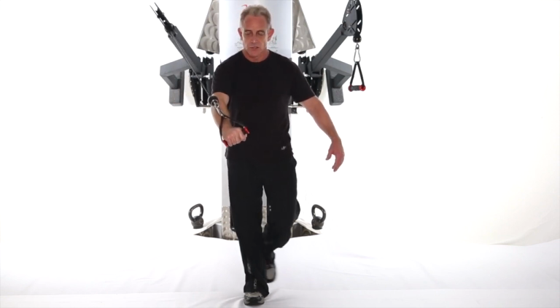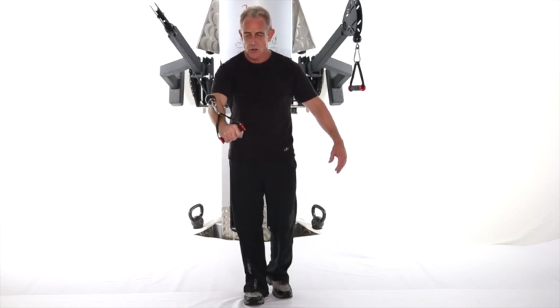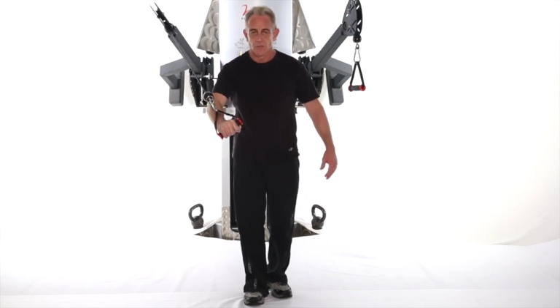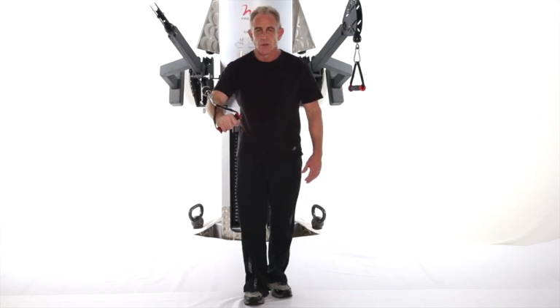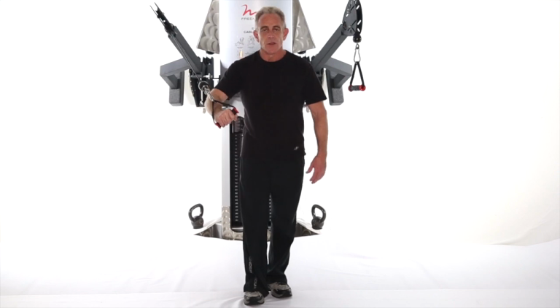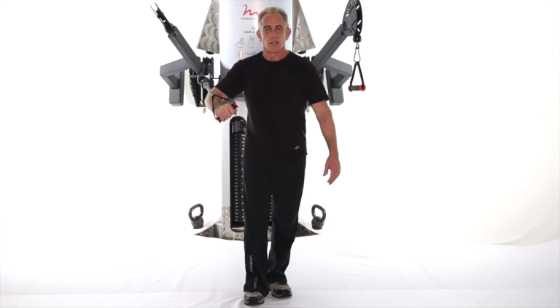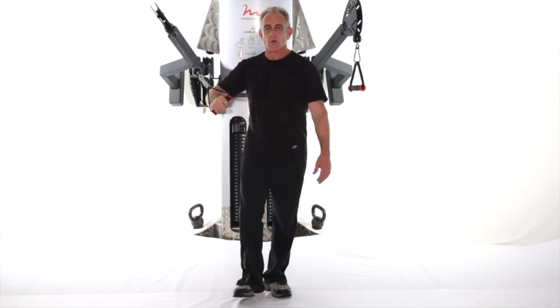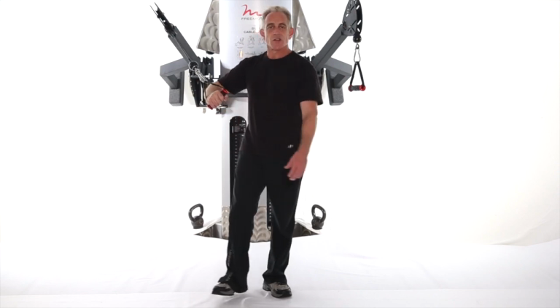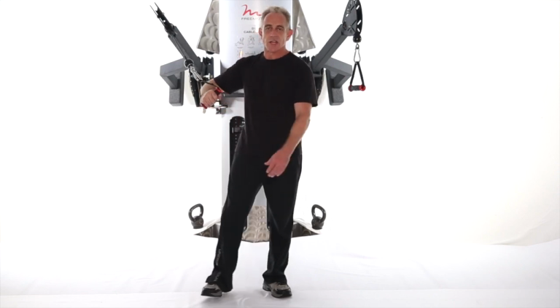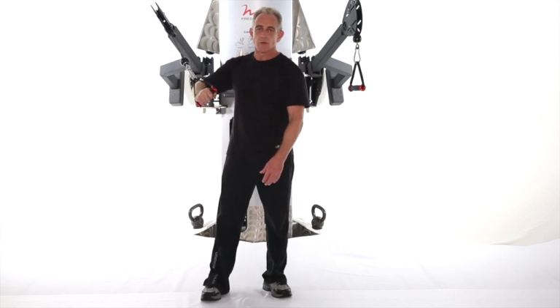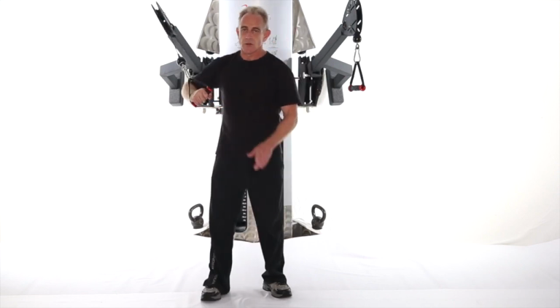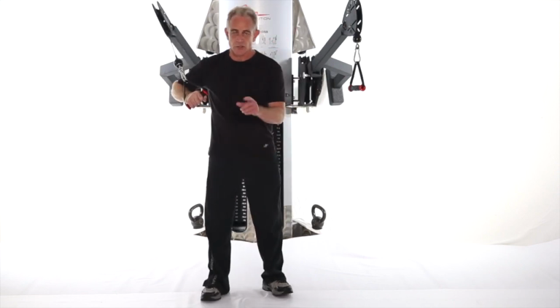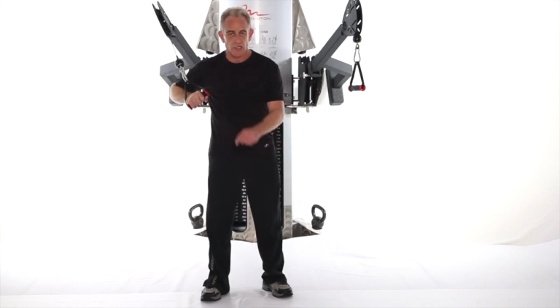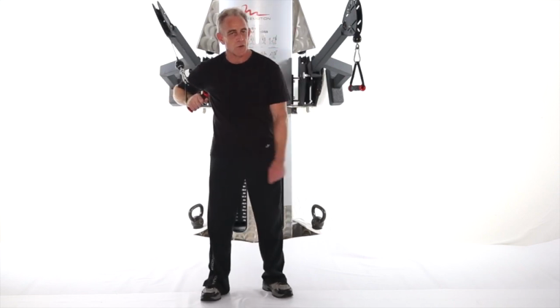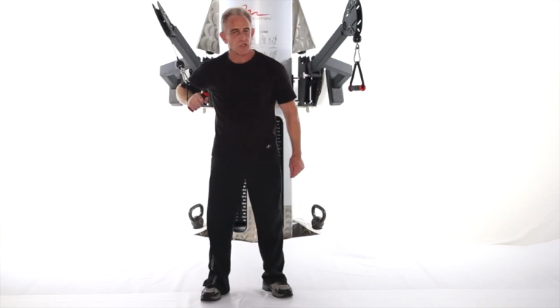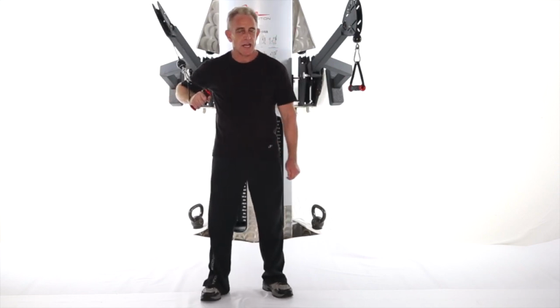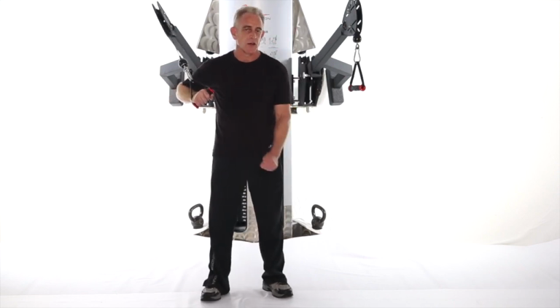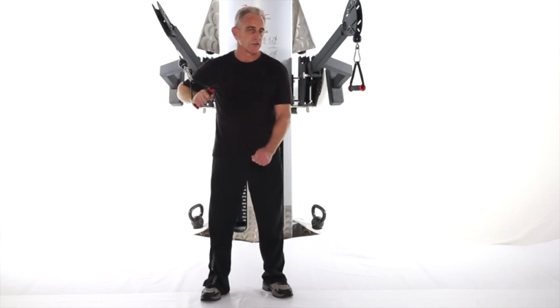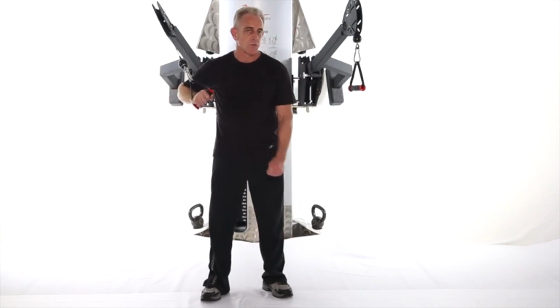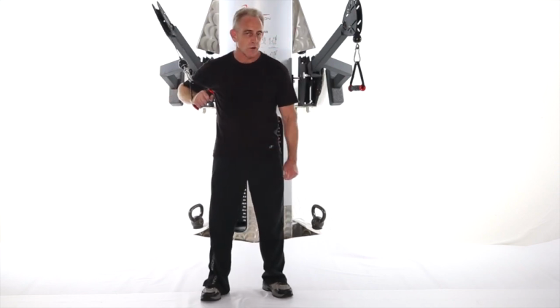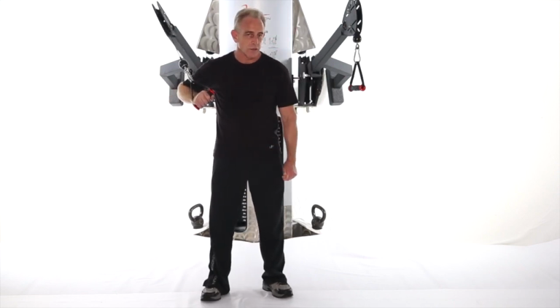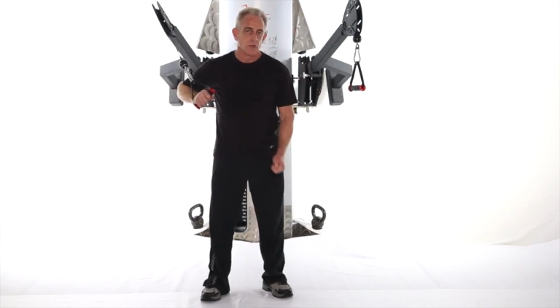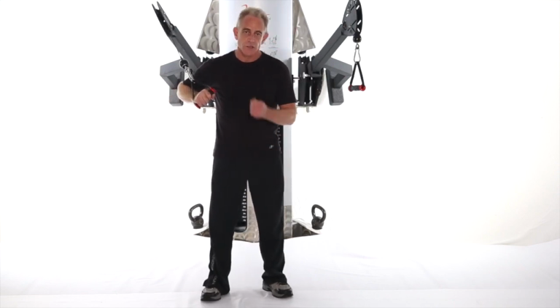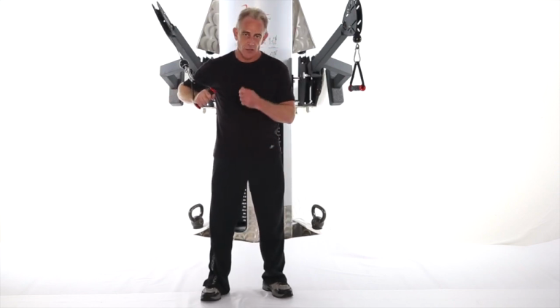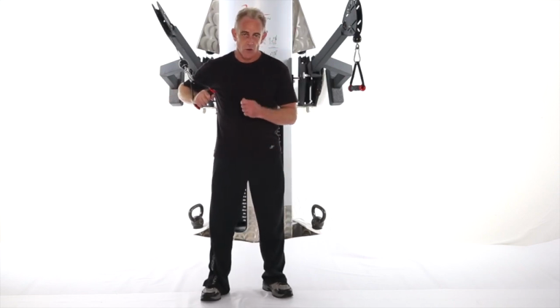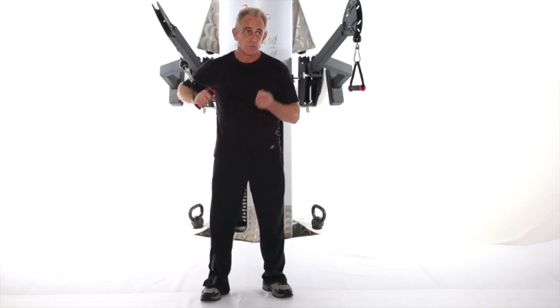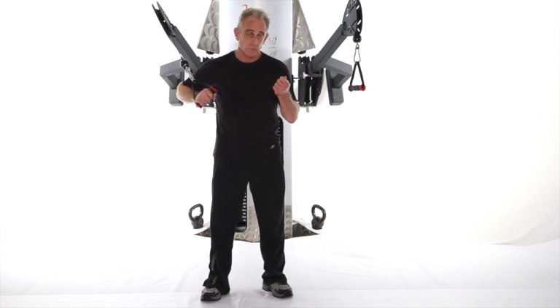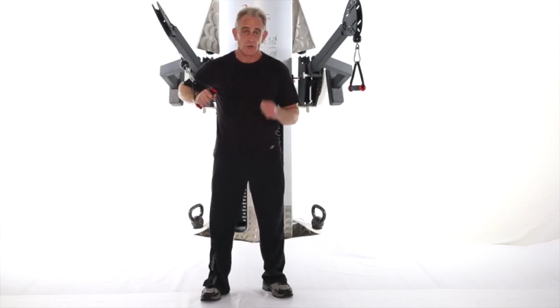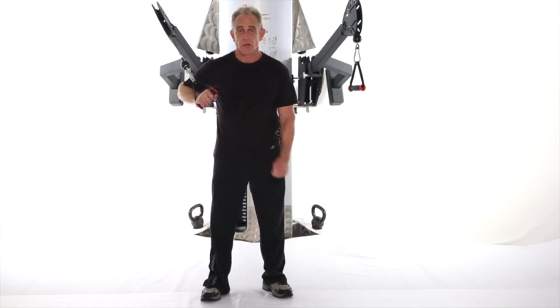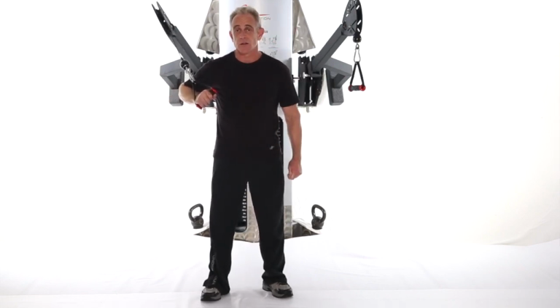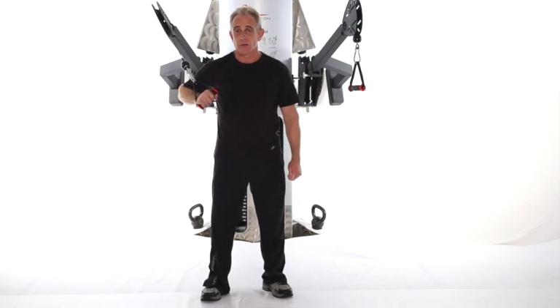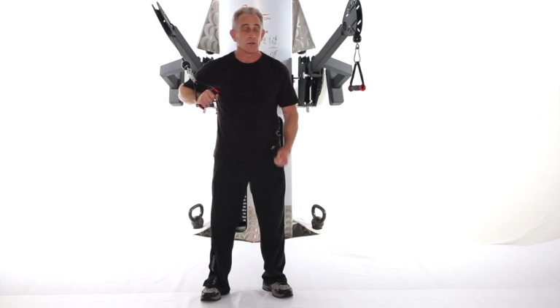So that's a cross cable low chest press, standing non-supported, single arm, alternating feet.